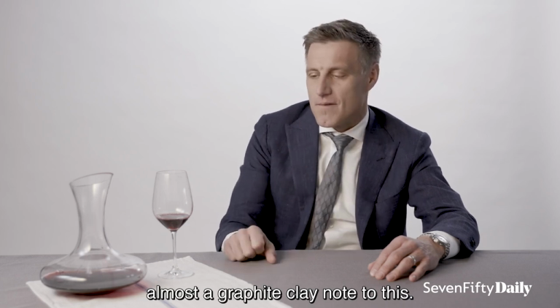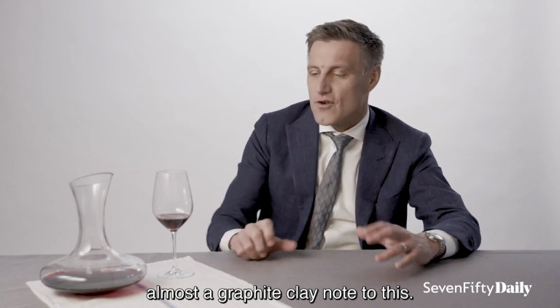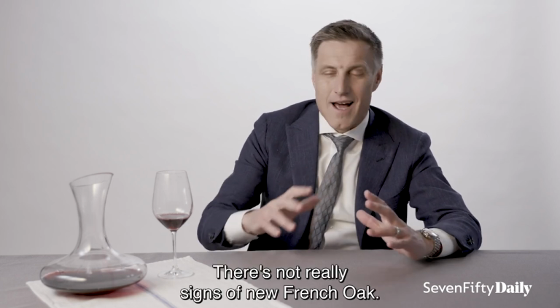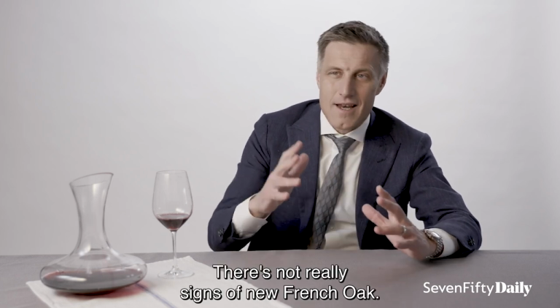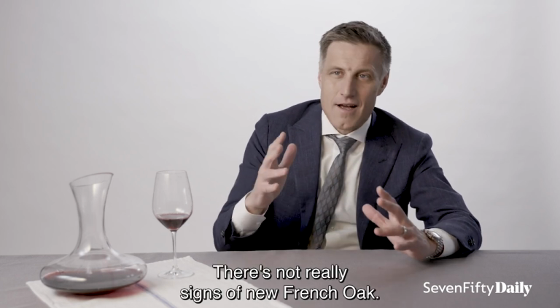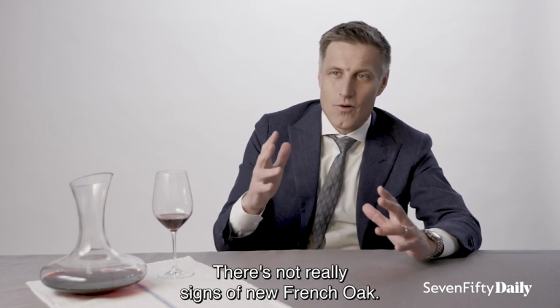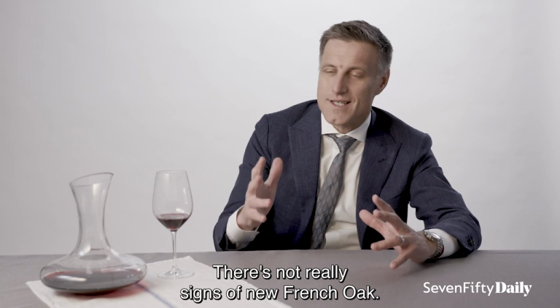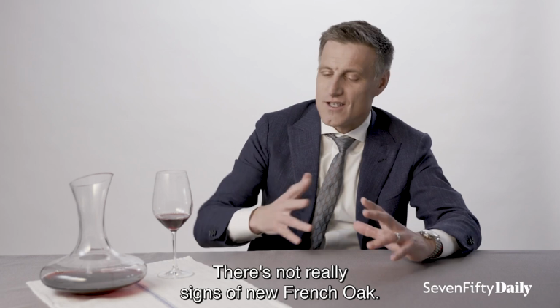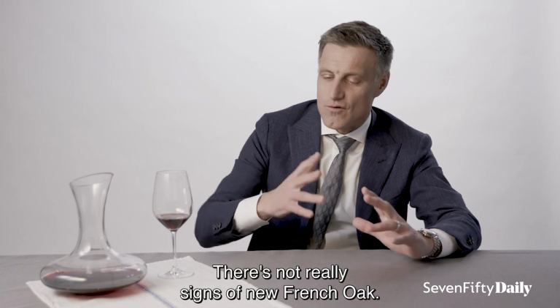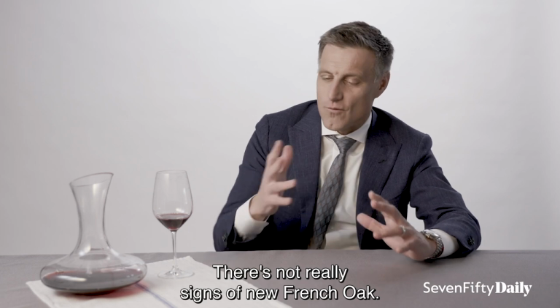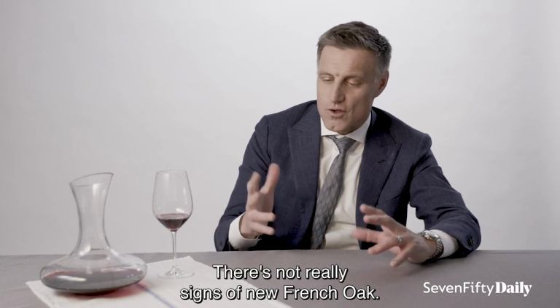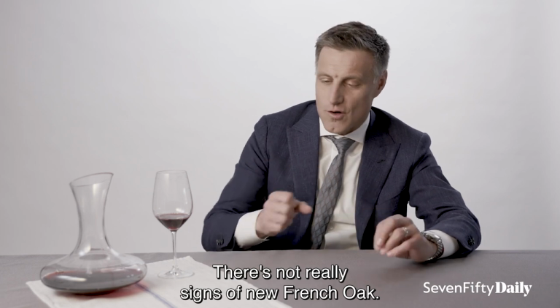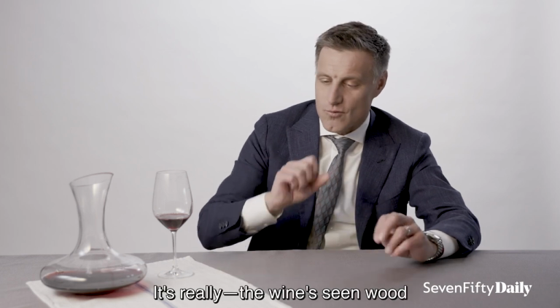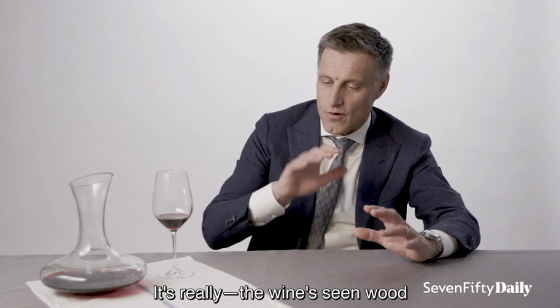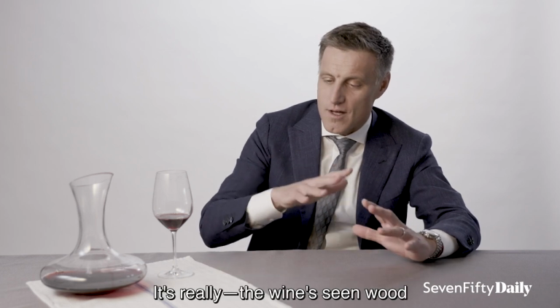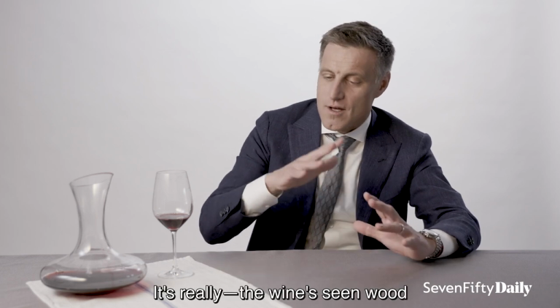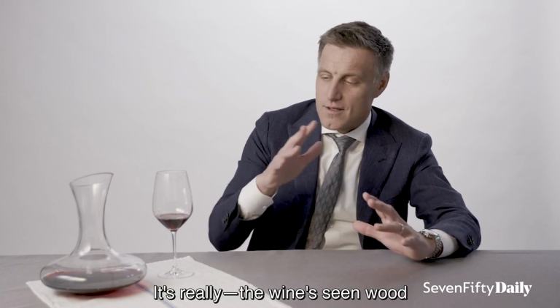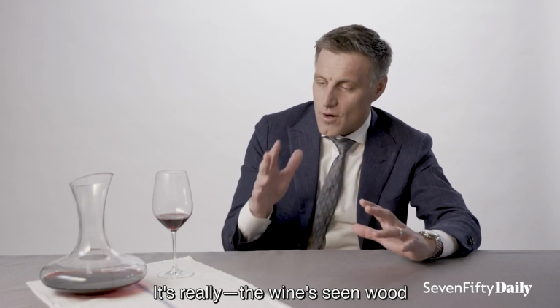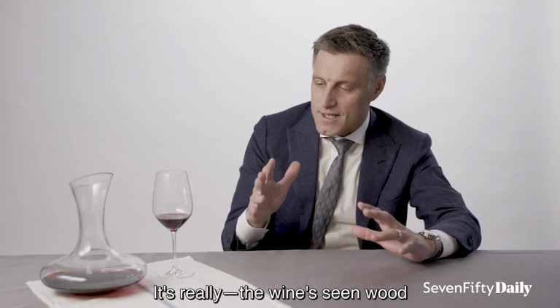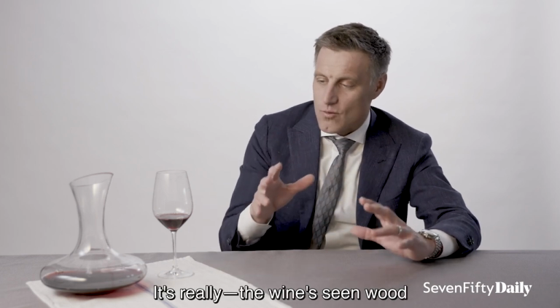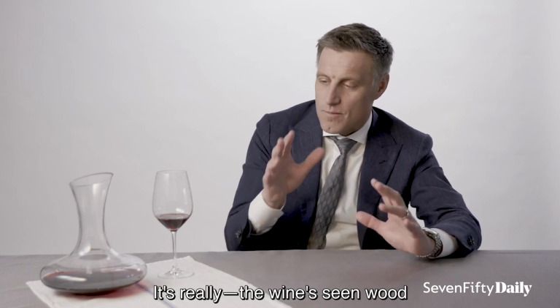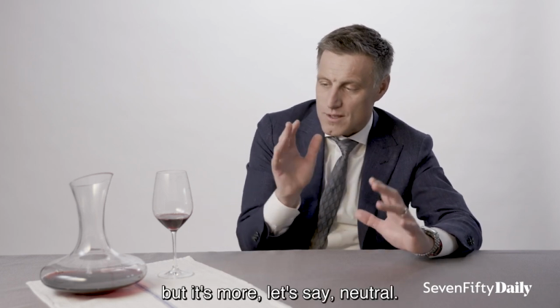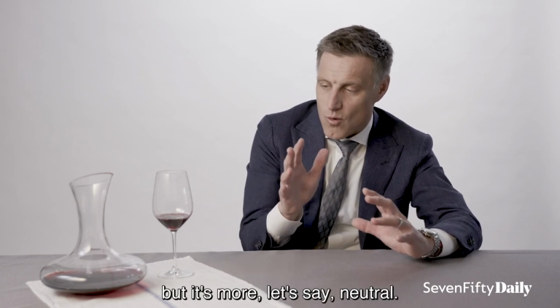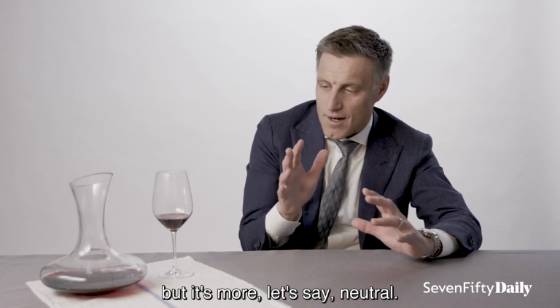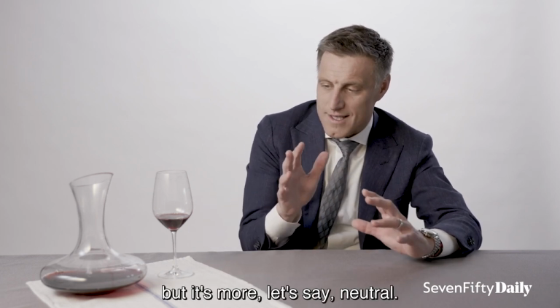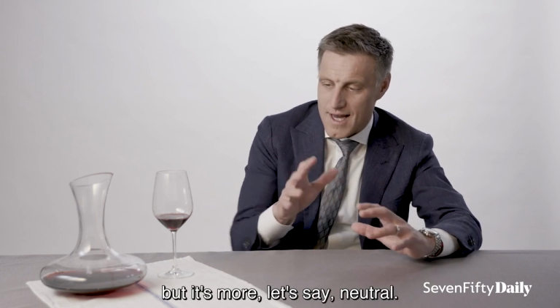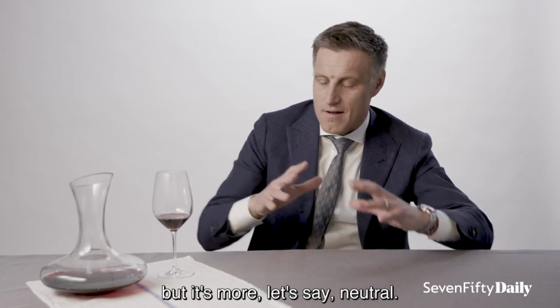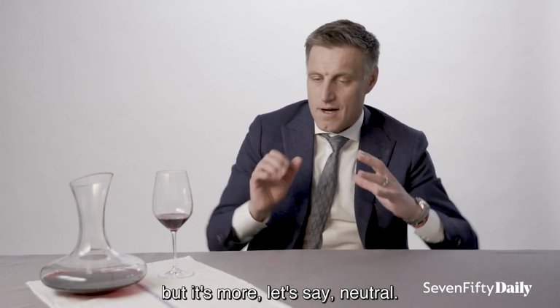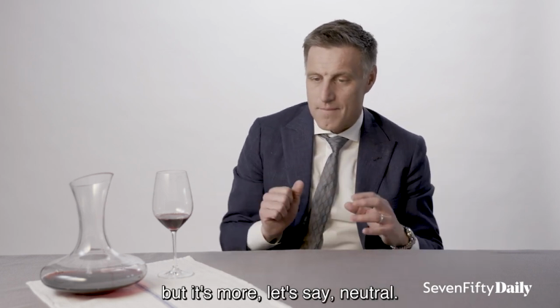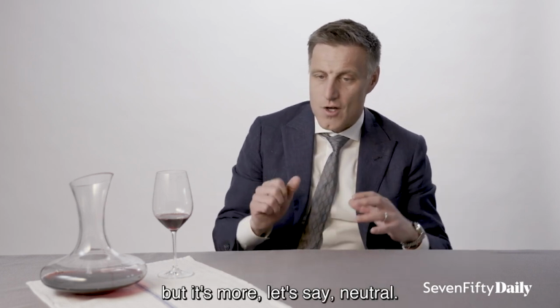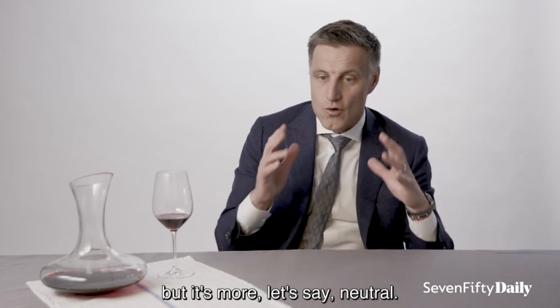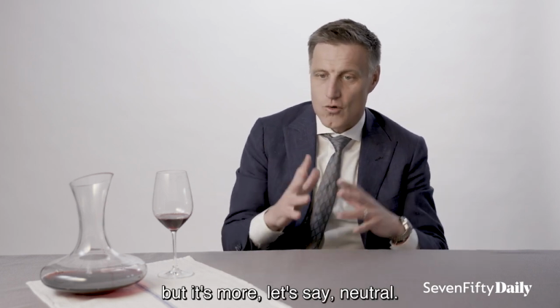There's not really signs of new French oak. The wine has seen wood, but it's more neutral.